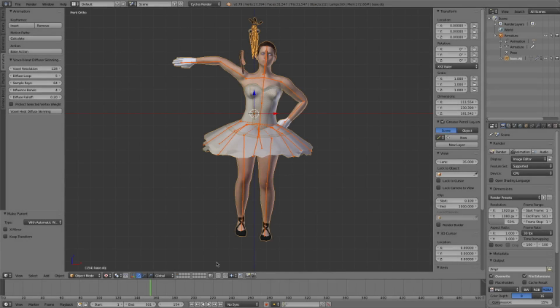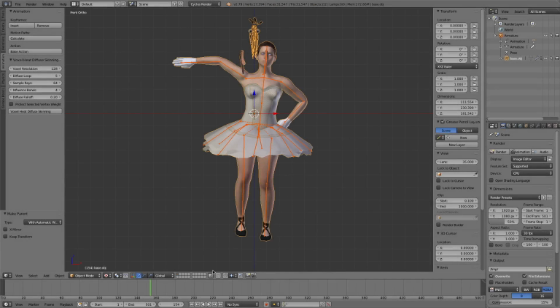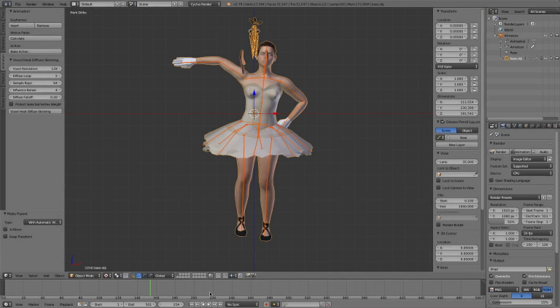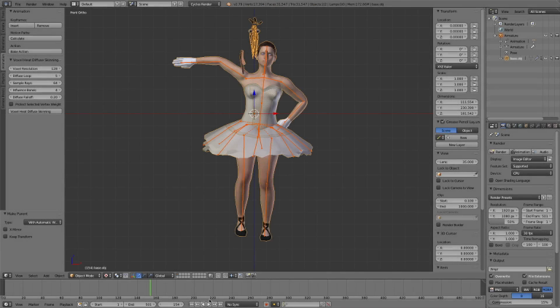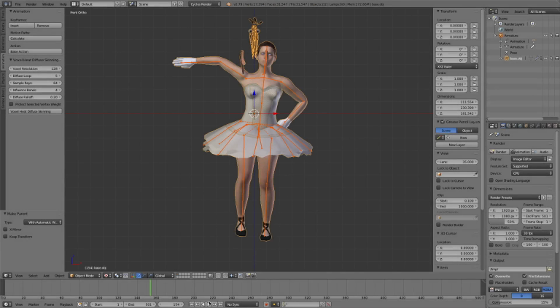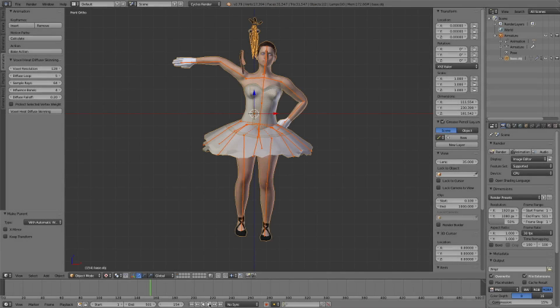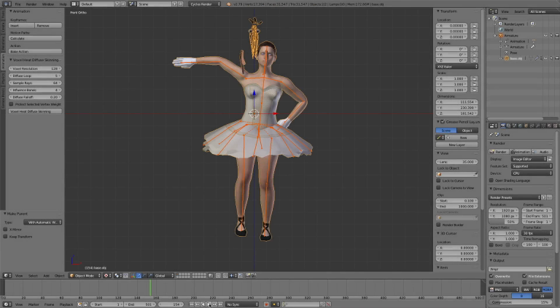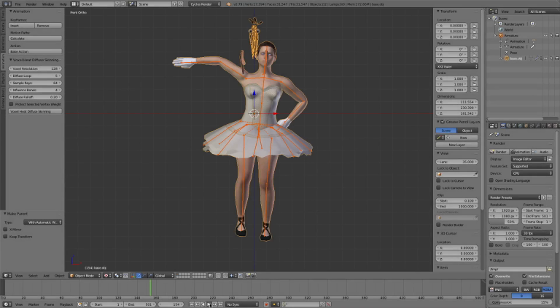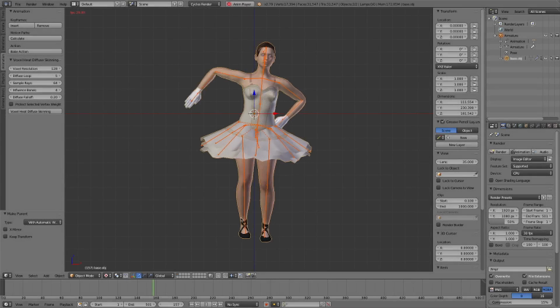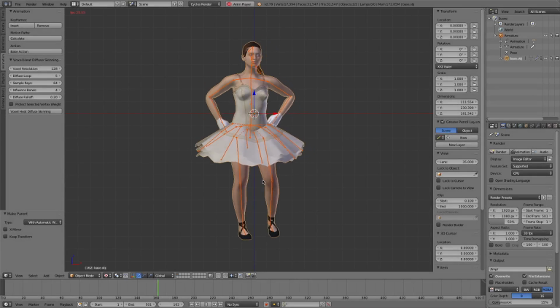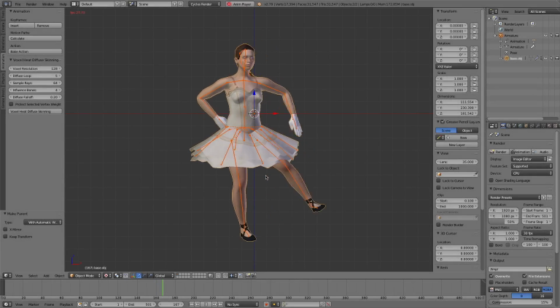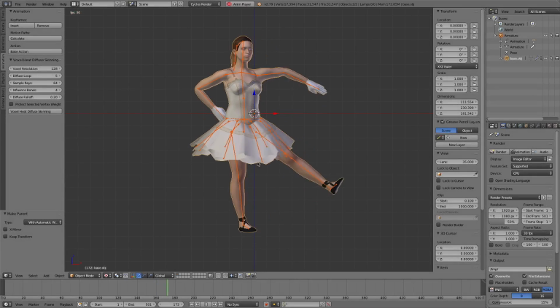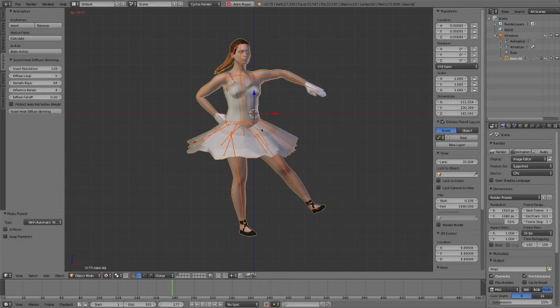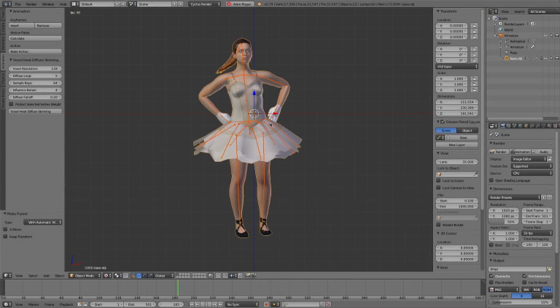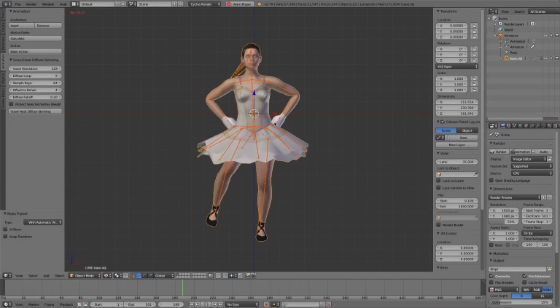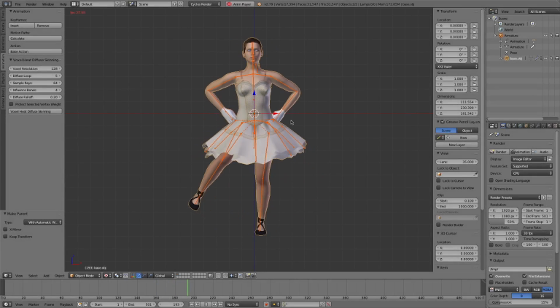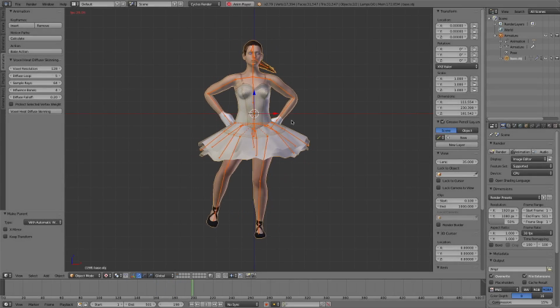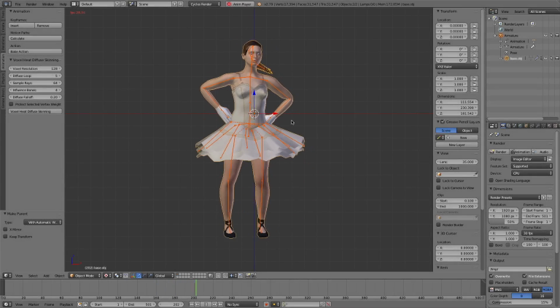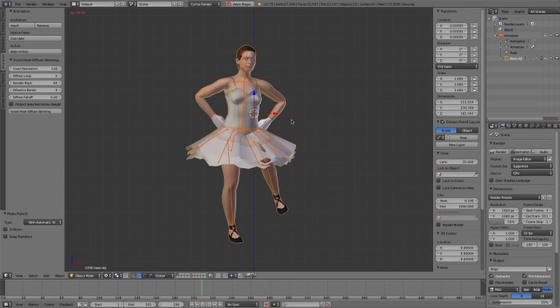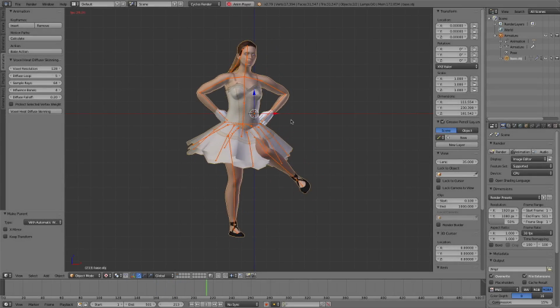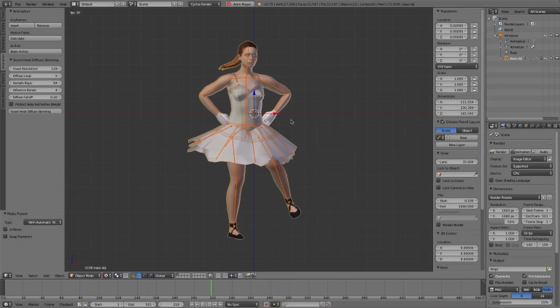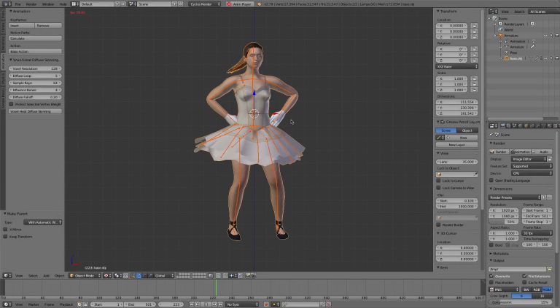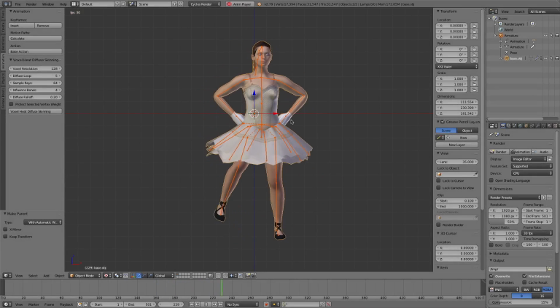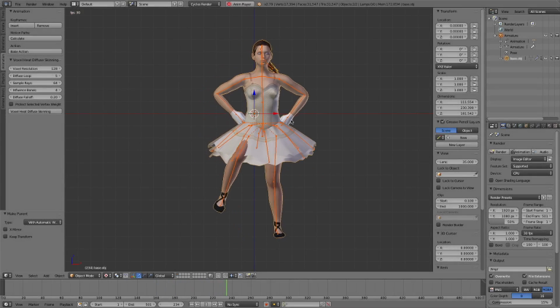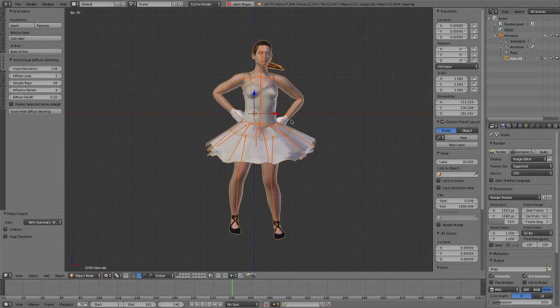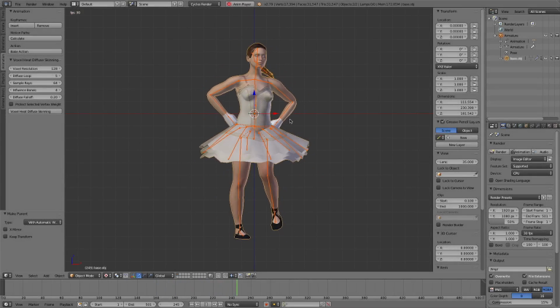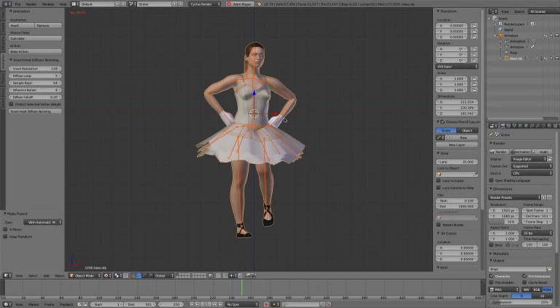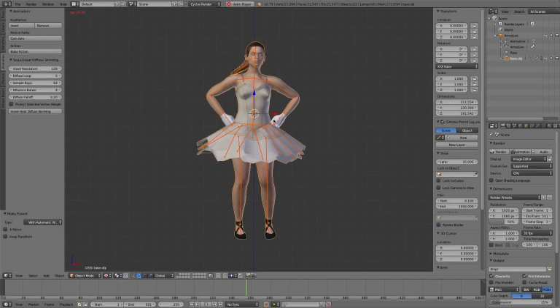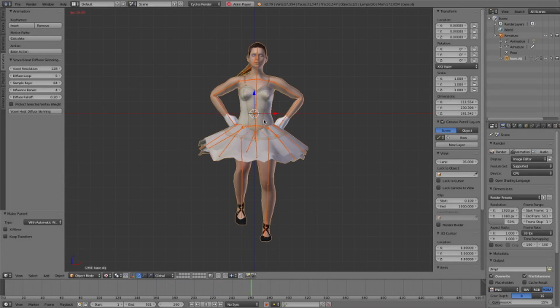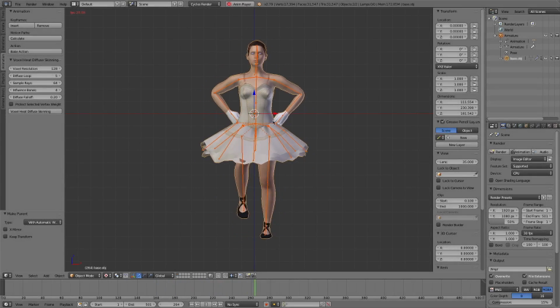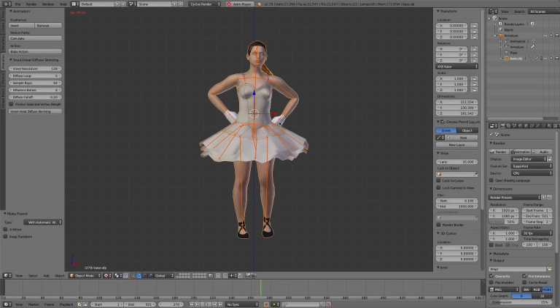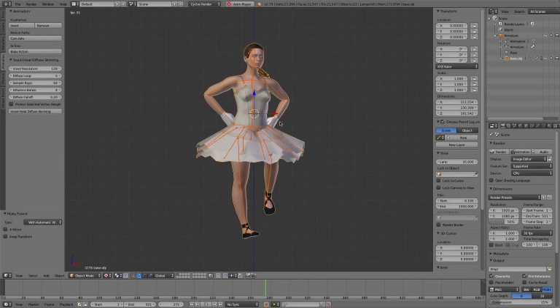Let's see the result. The result is perfect.